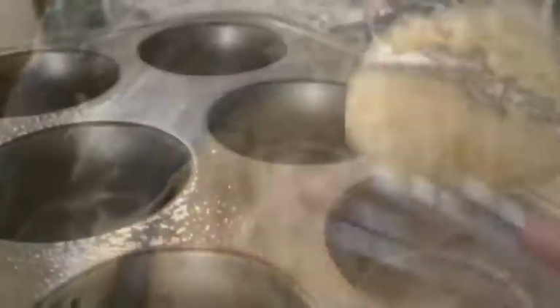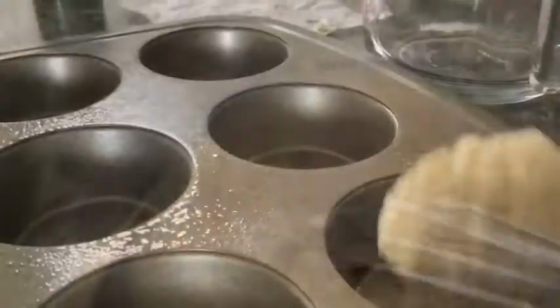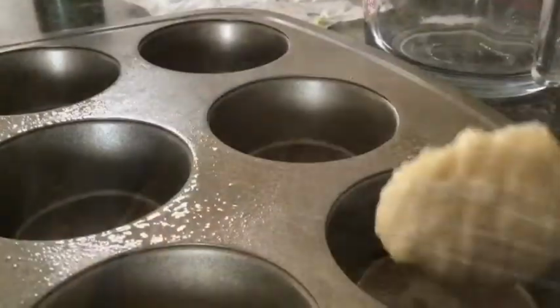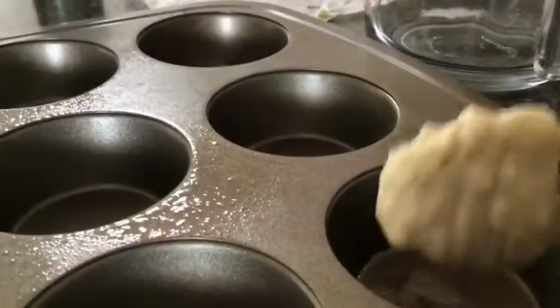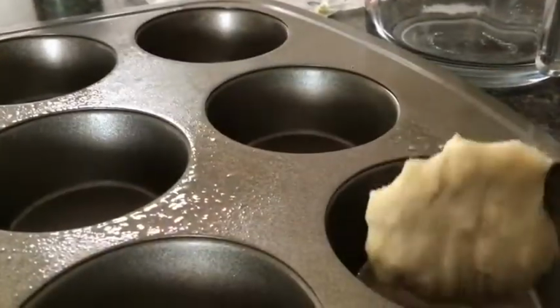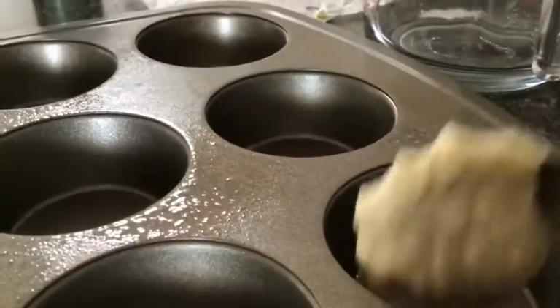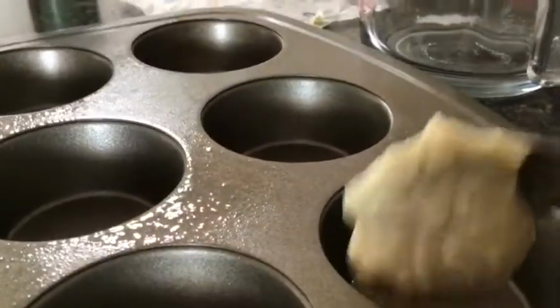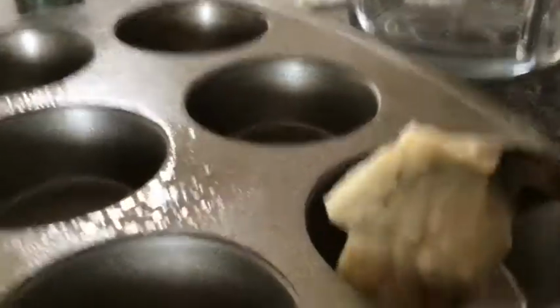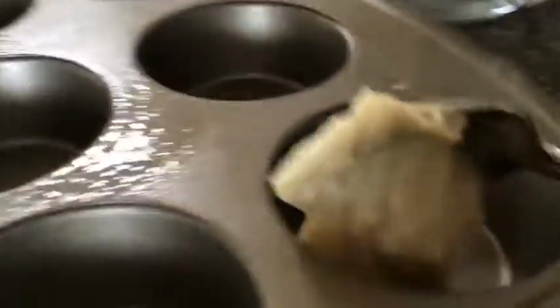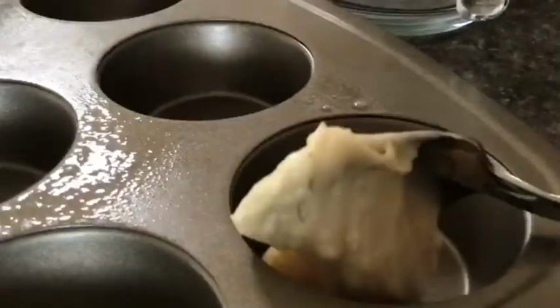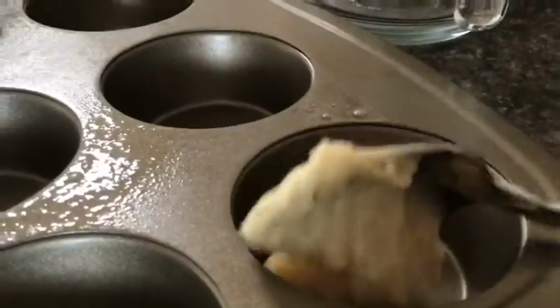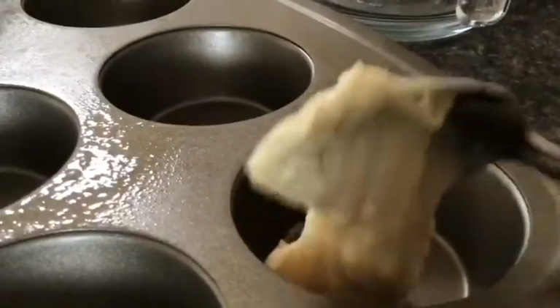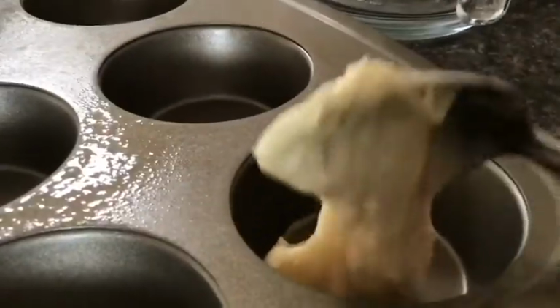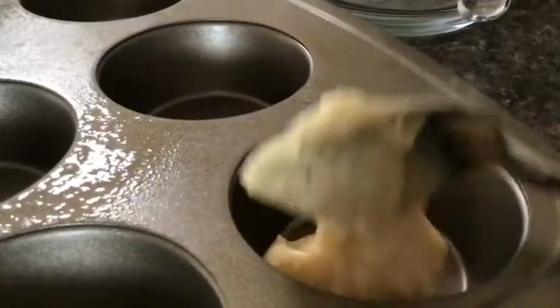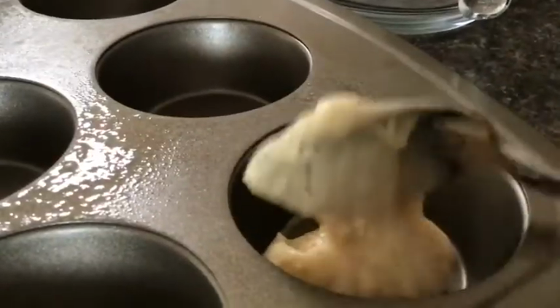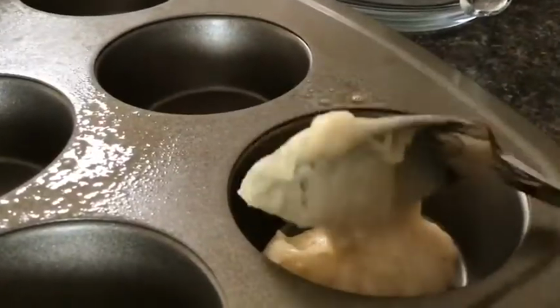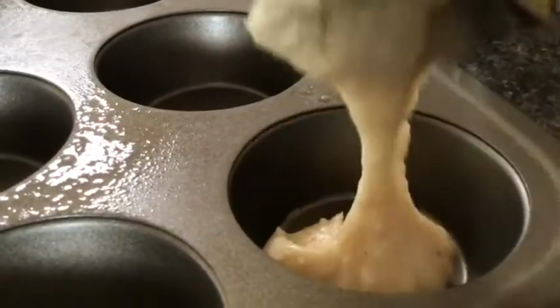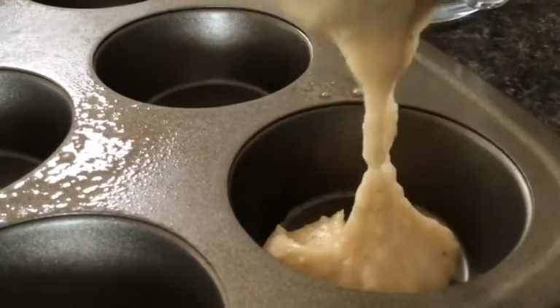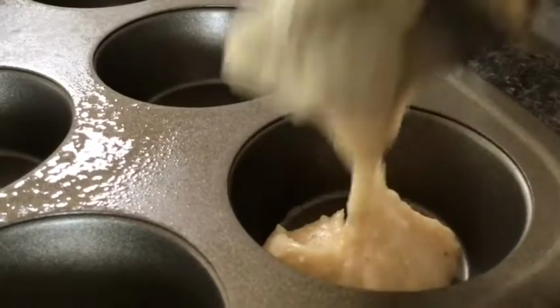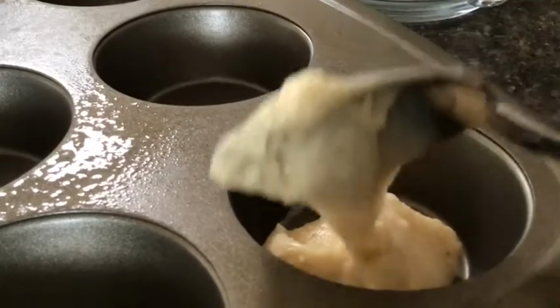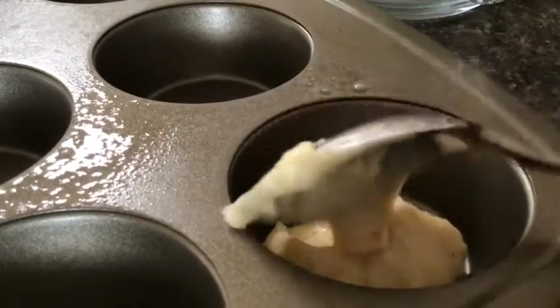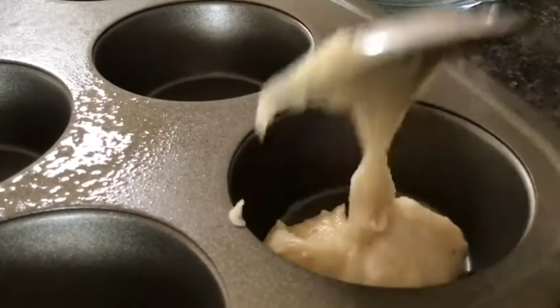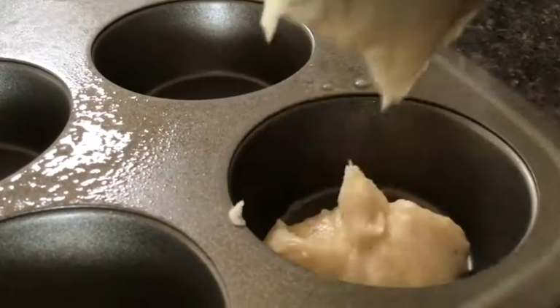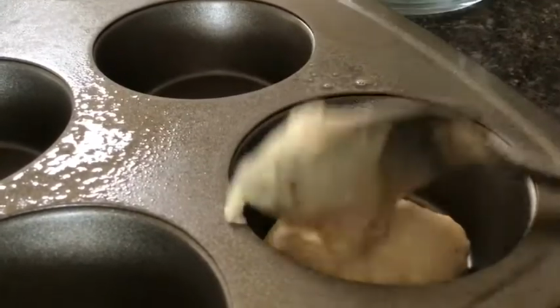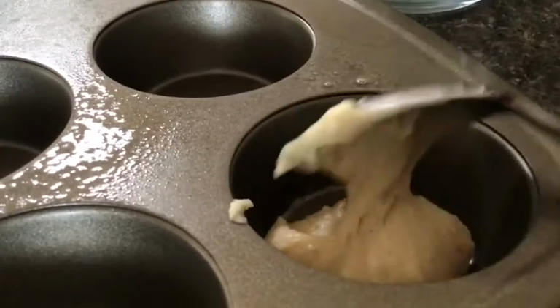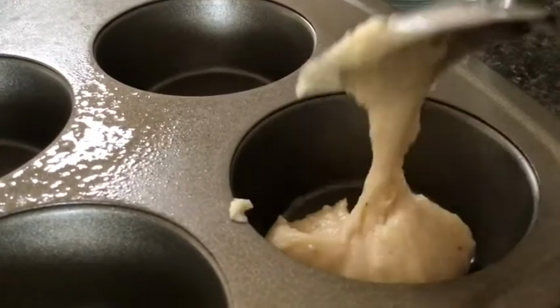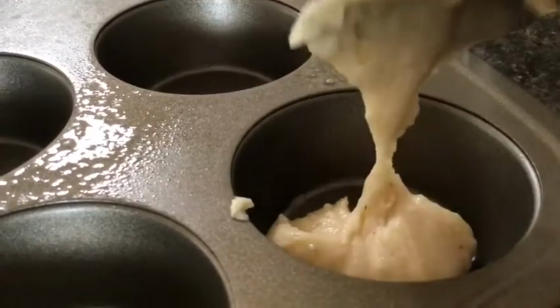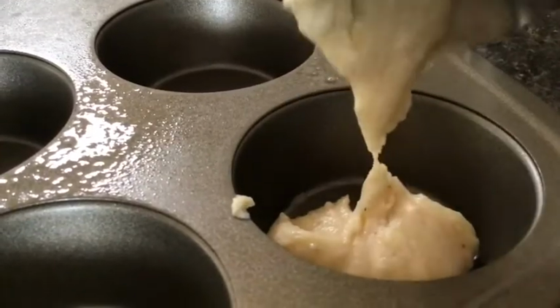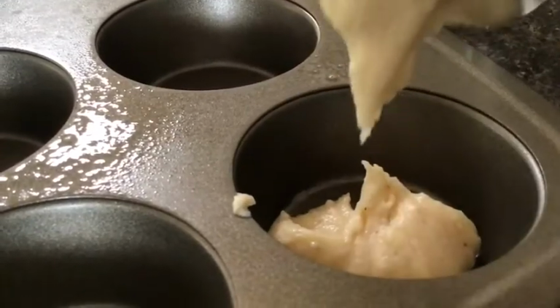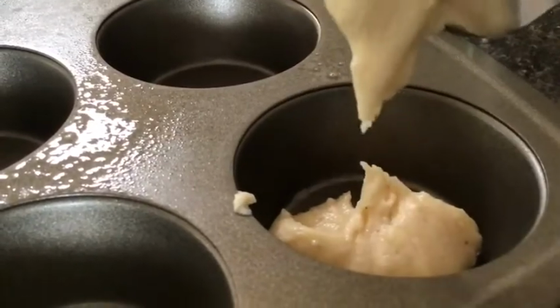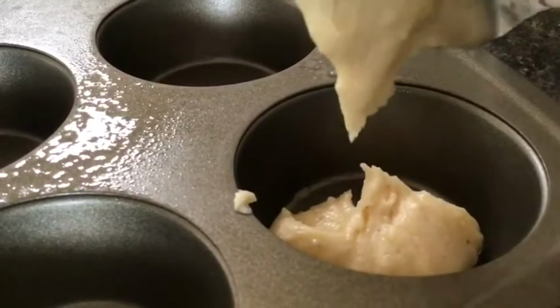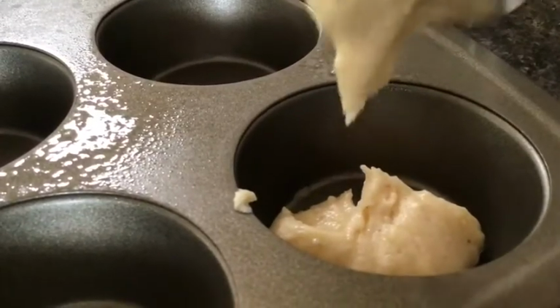Preheat oven to 350 and place the batter into your muffin pan.